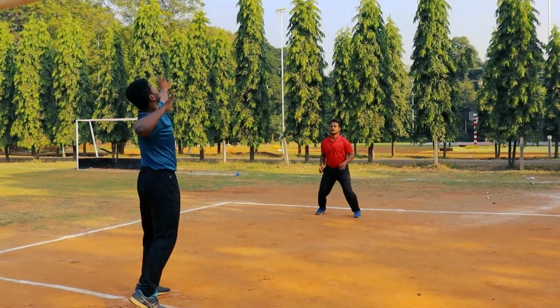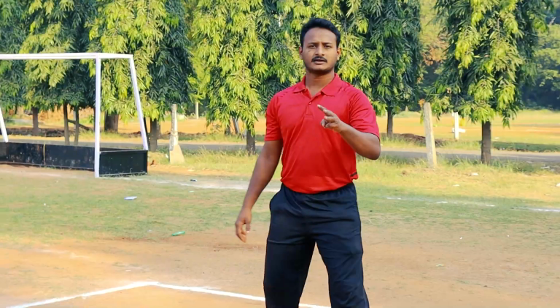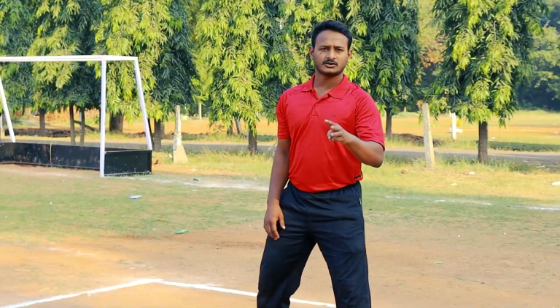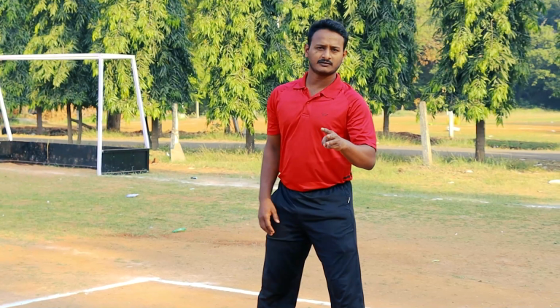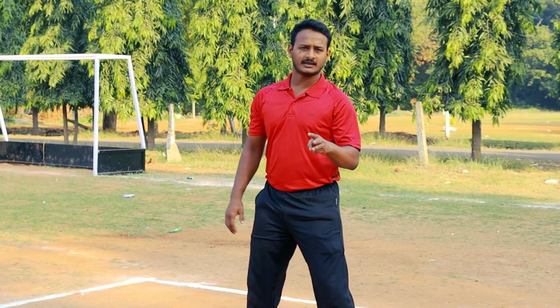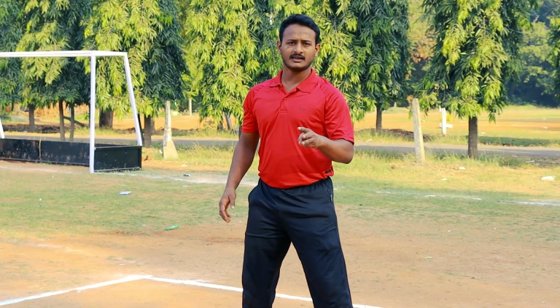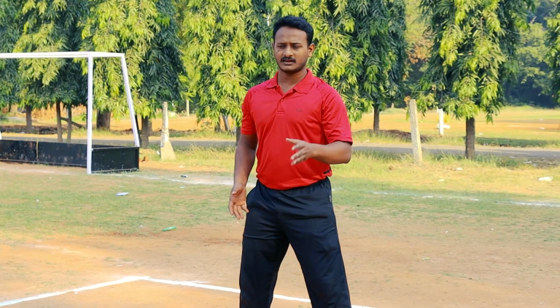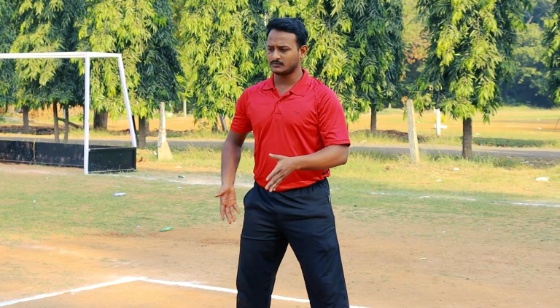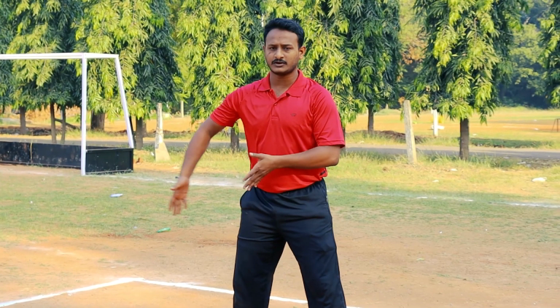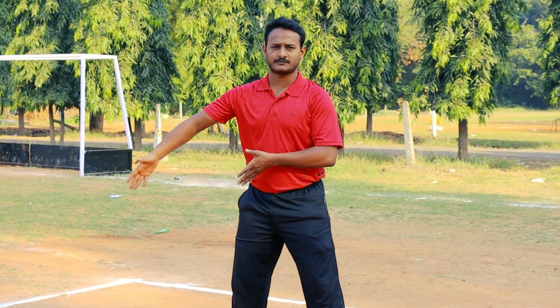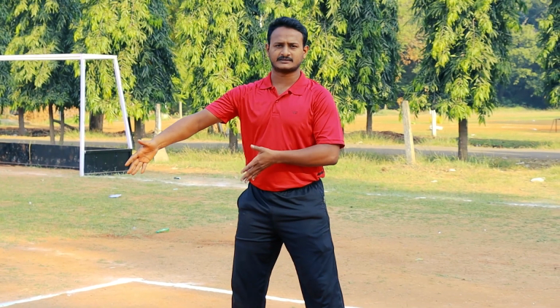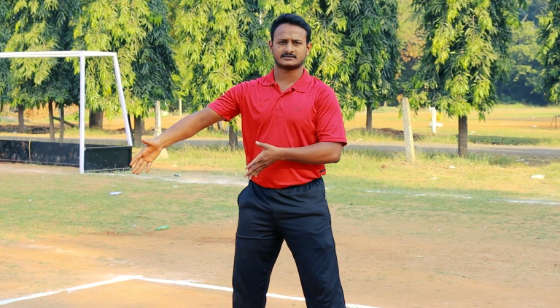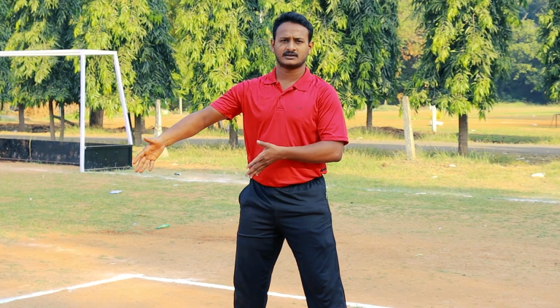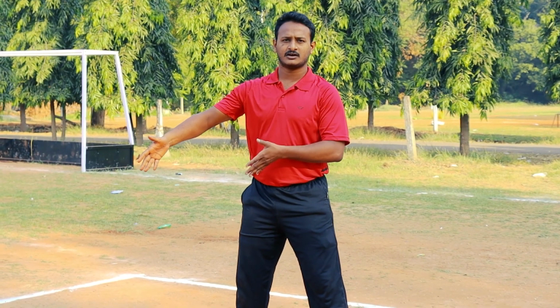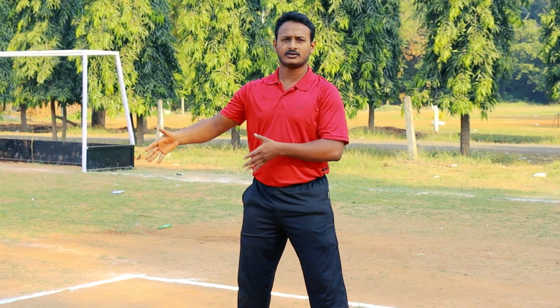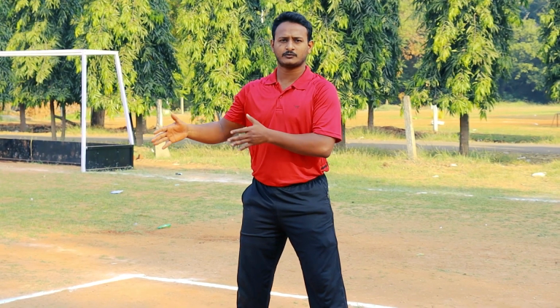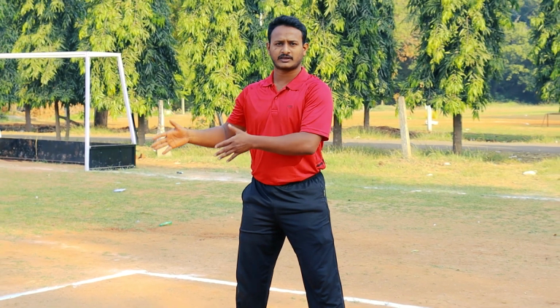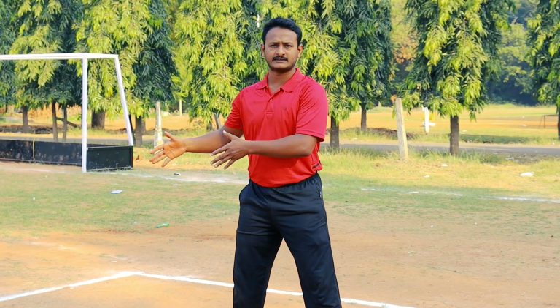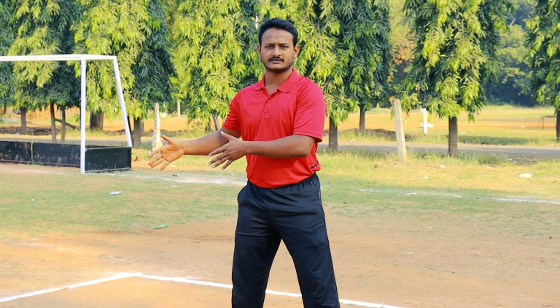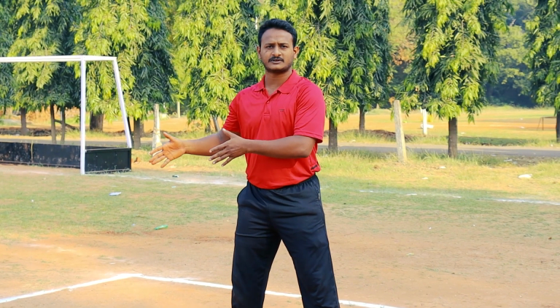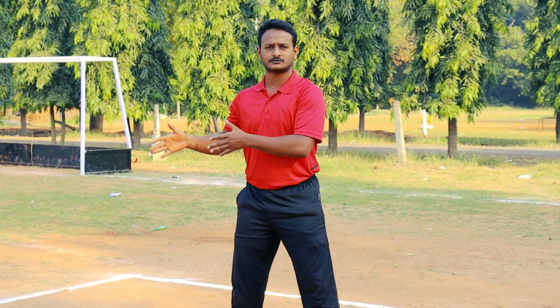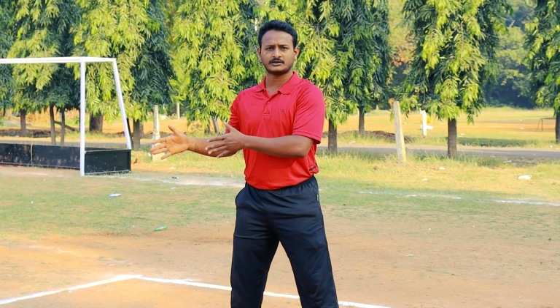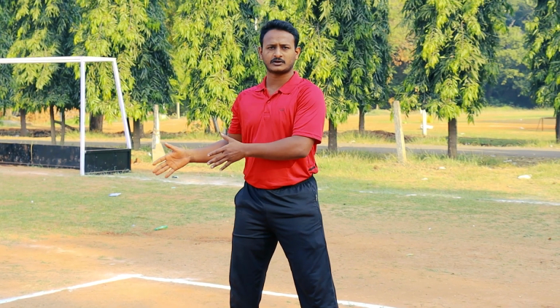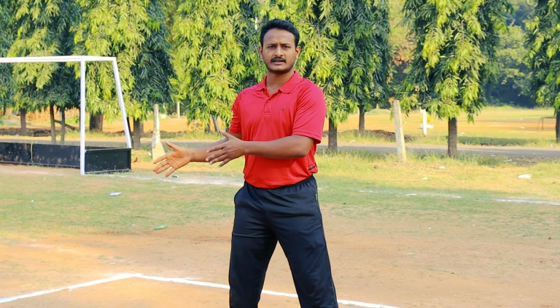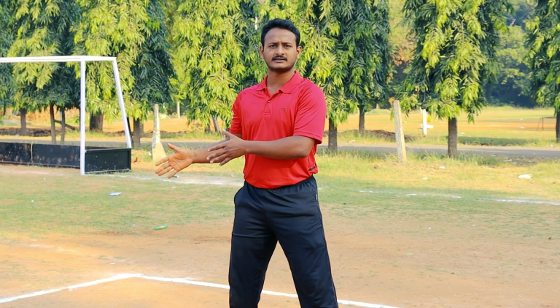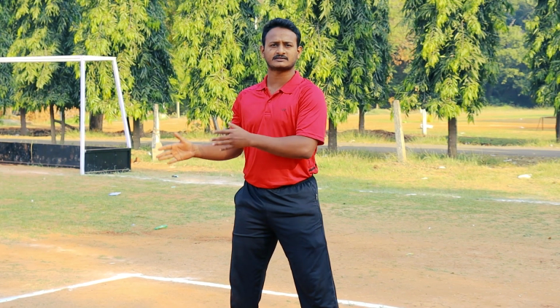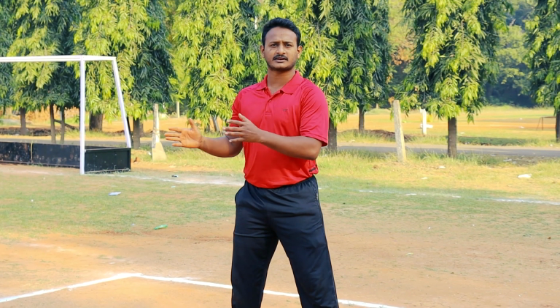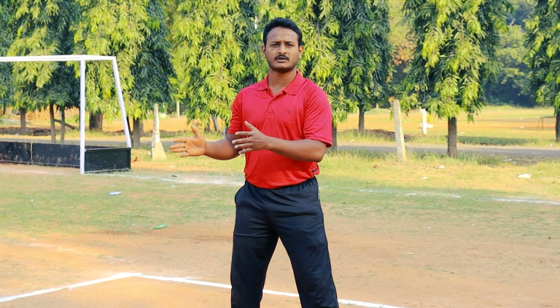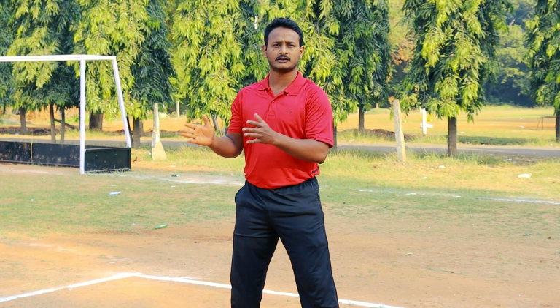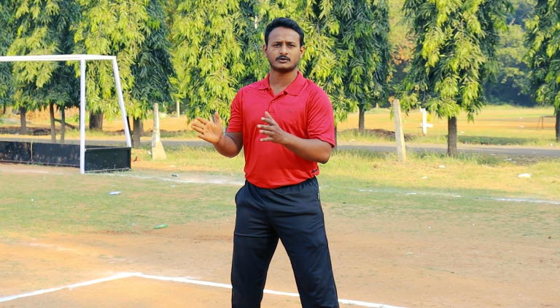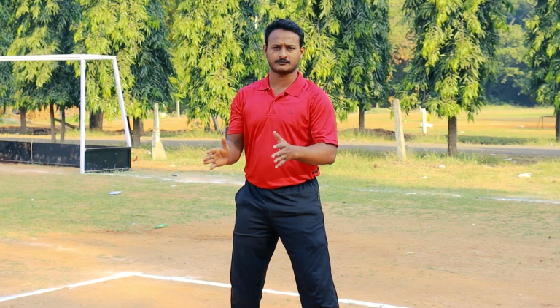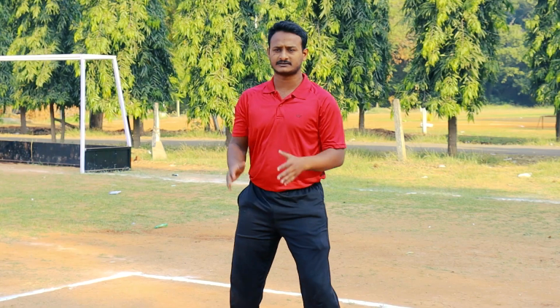The third one is inward defense or inward catching. First one is inward catching and second one is inward defense.